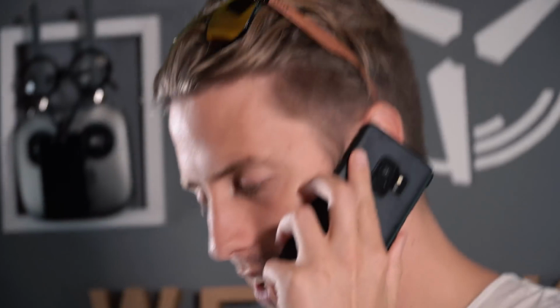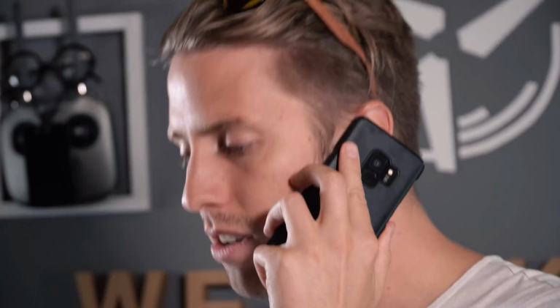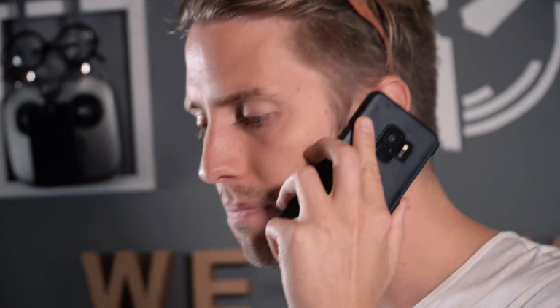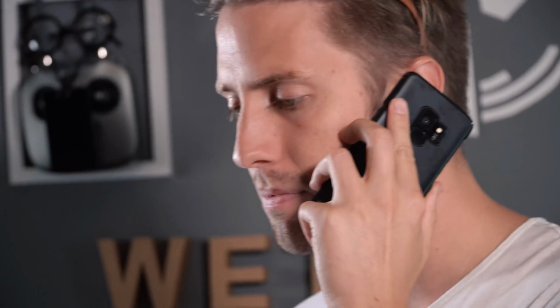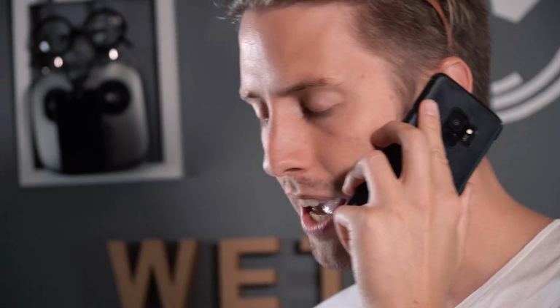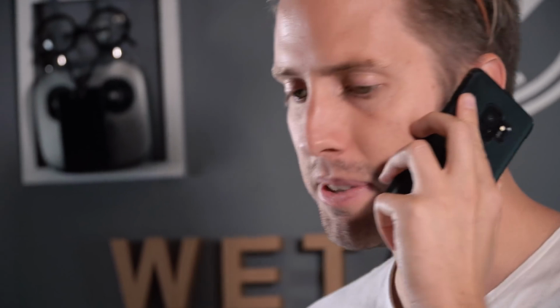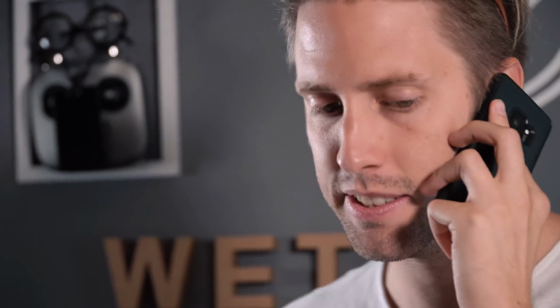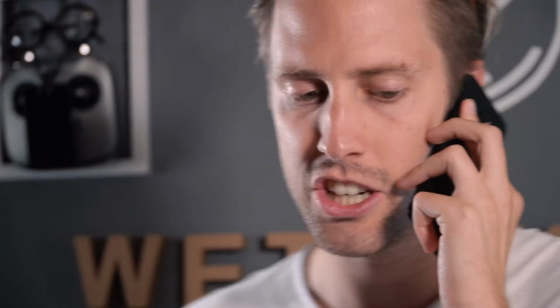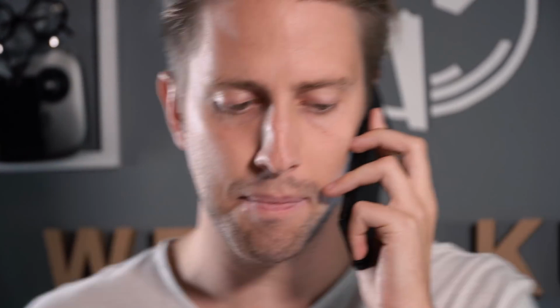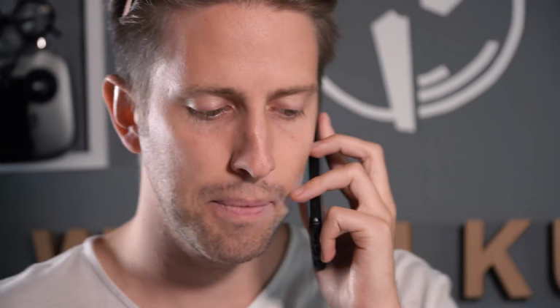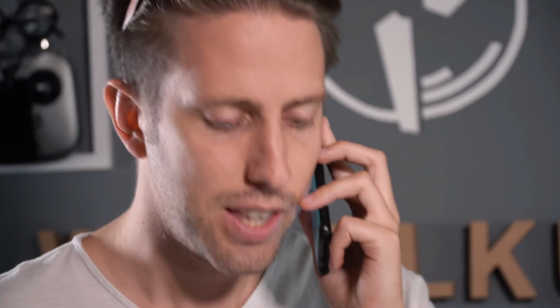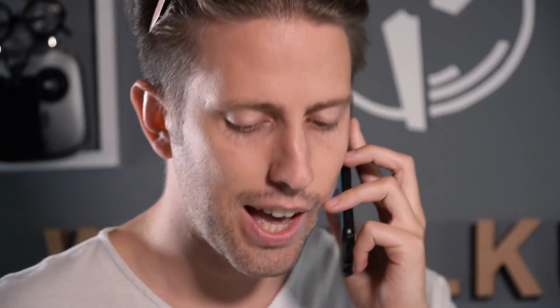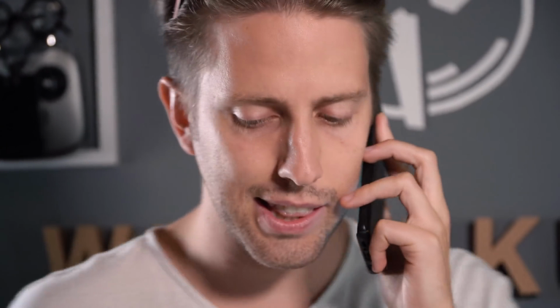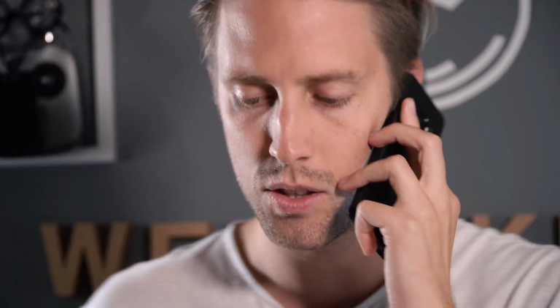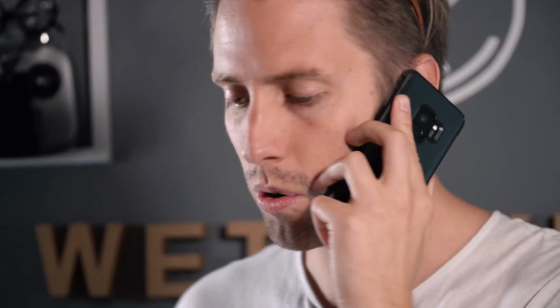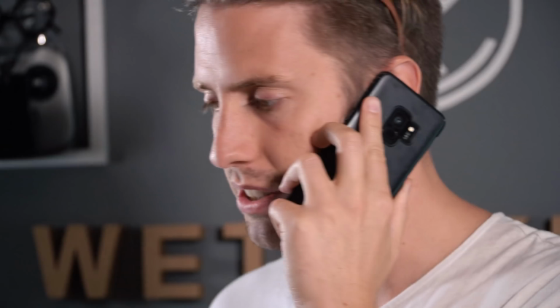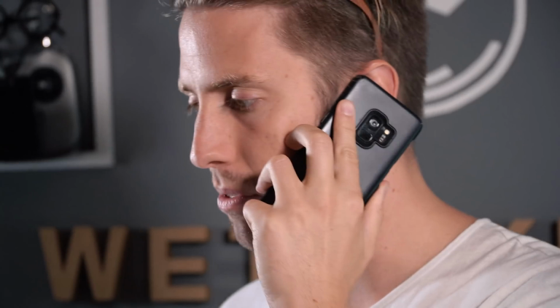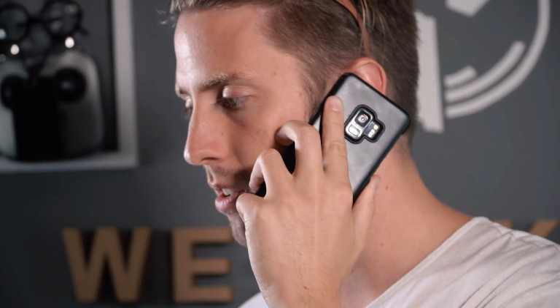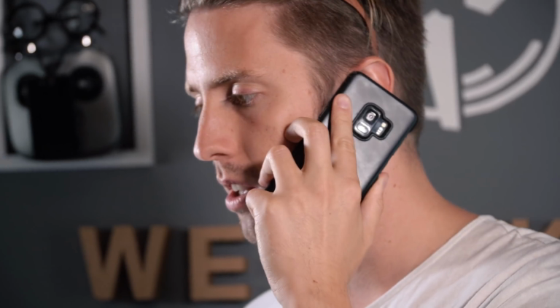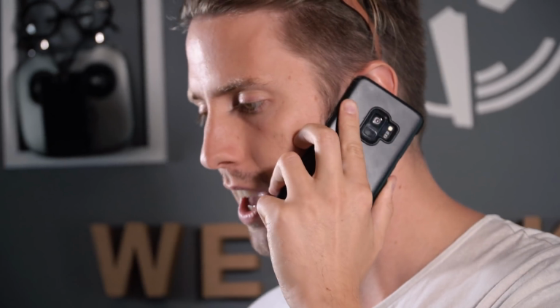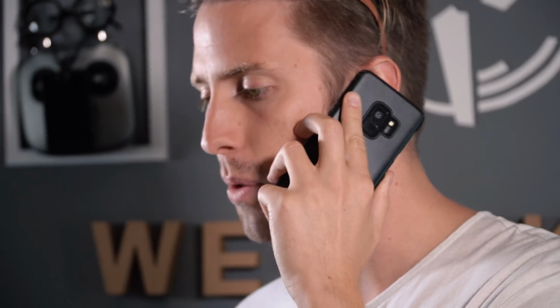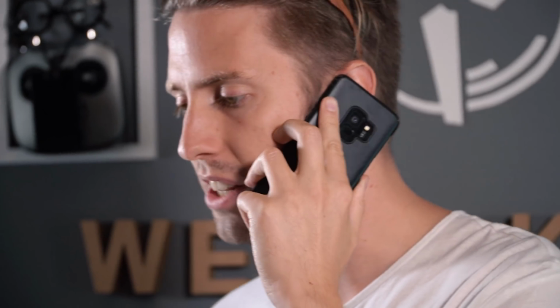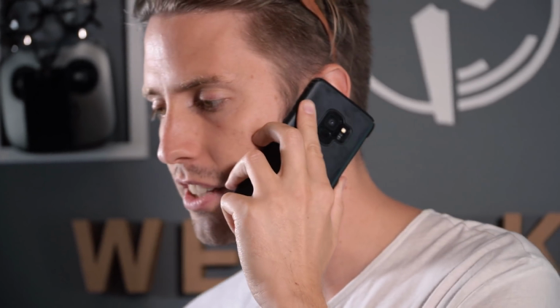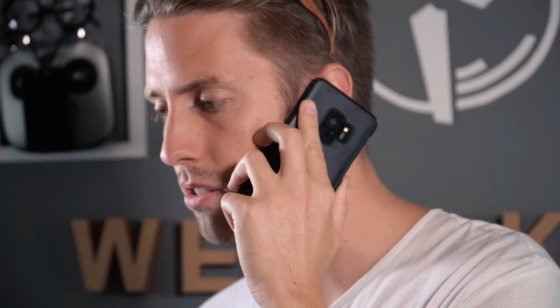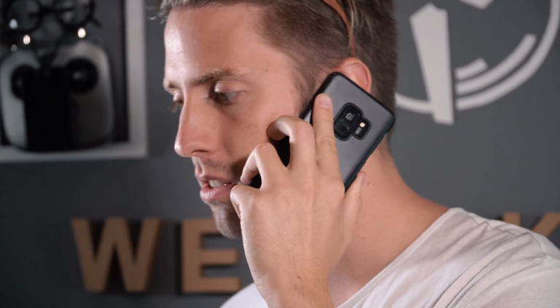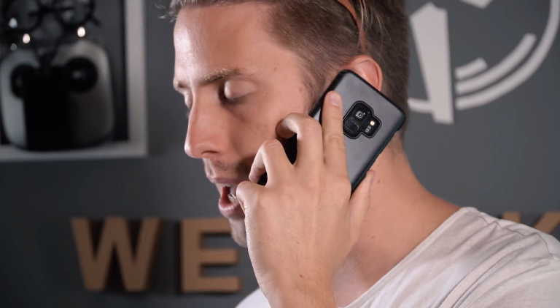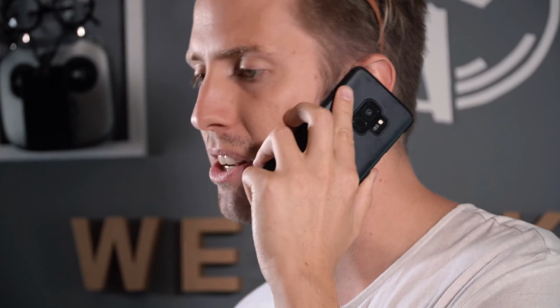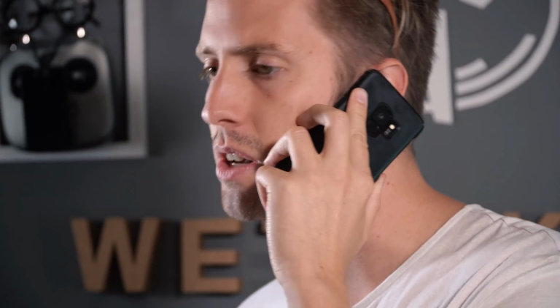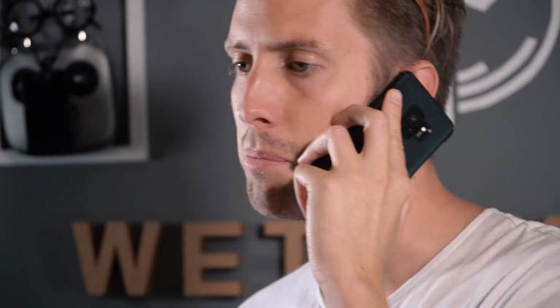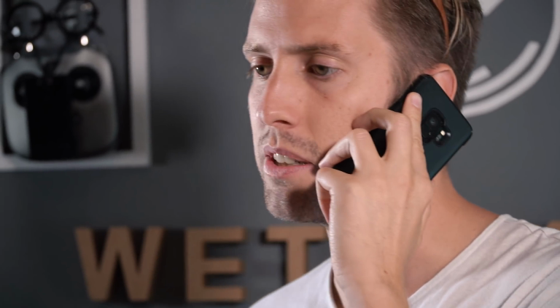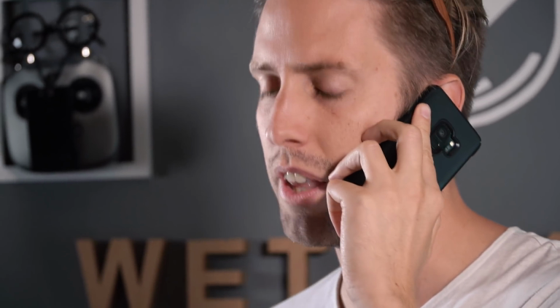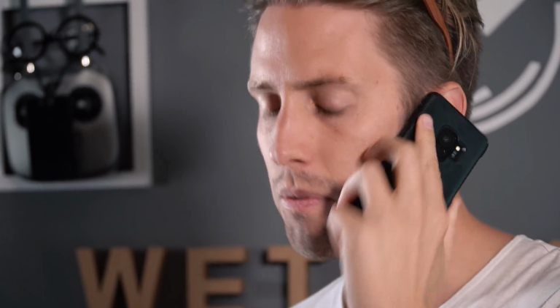[Phone call bit] Hello? Yeah, is this DJI? Yeah, I'd like to order something. Yeah, a one-inch sensor. Yeah, but a real one, please. Thank you.